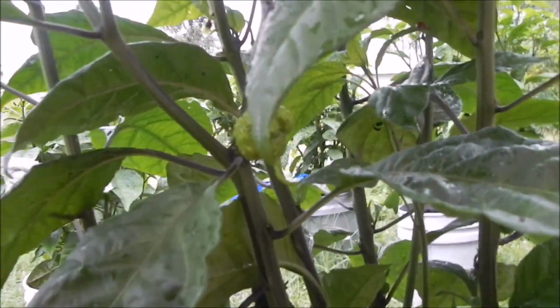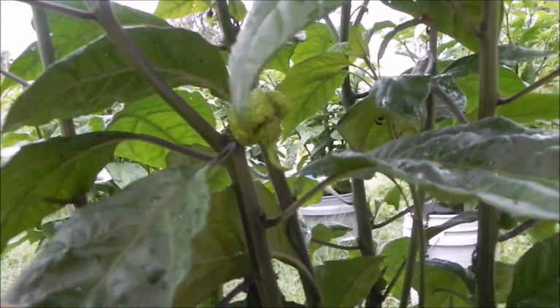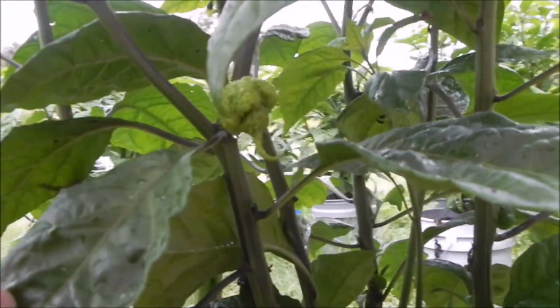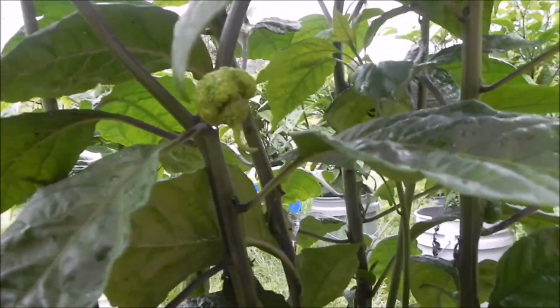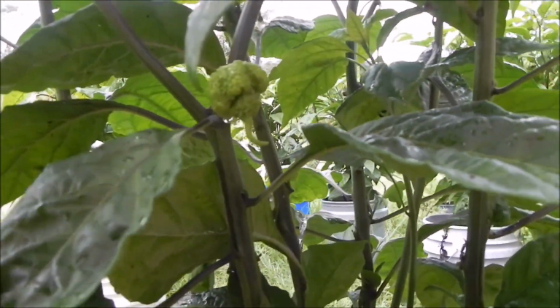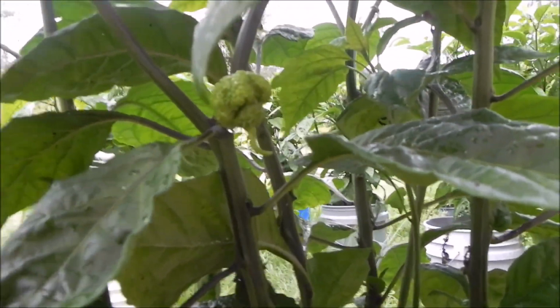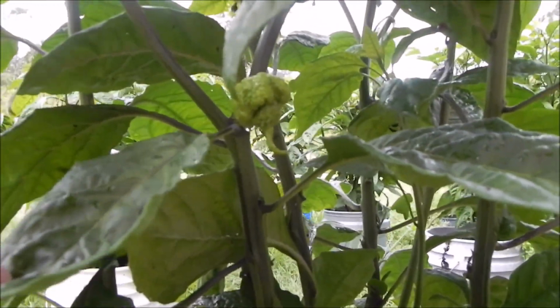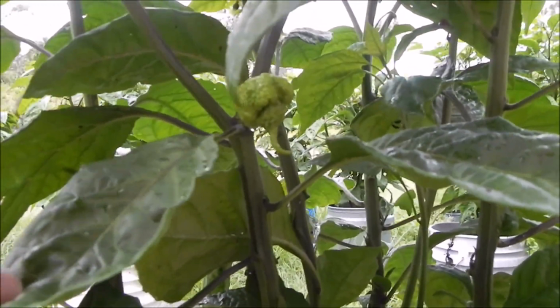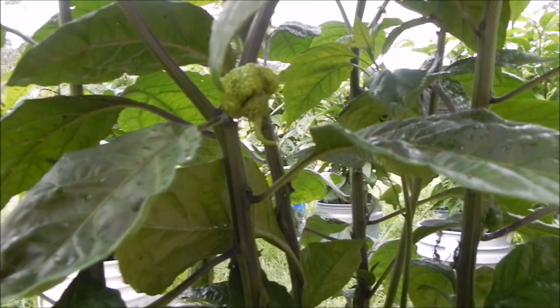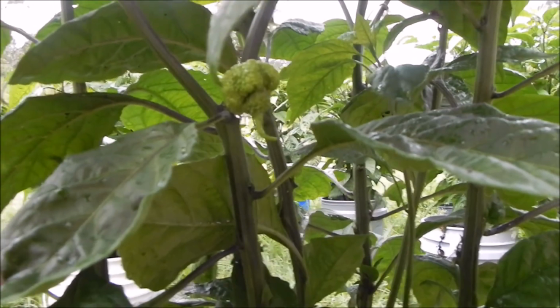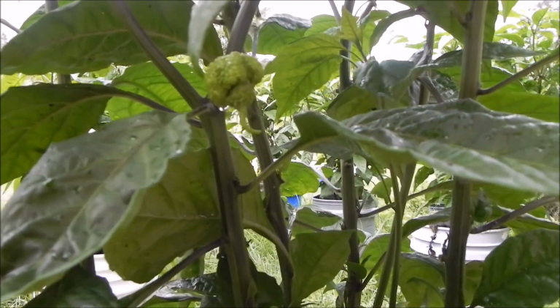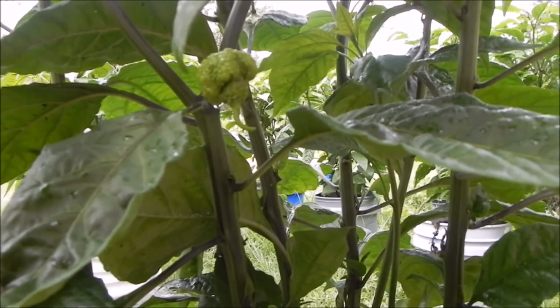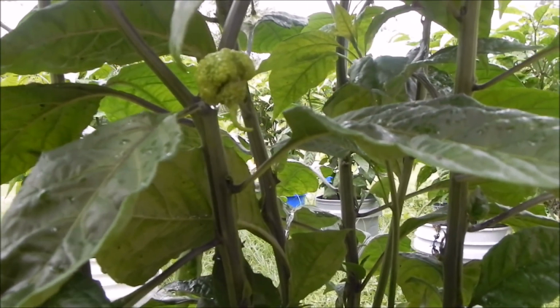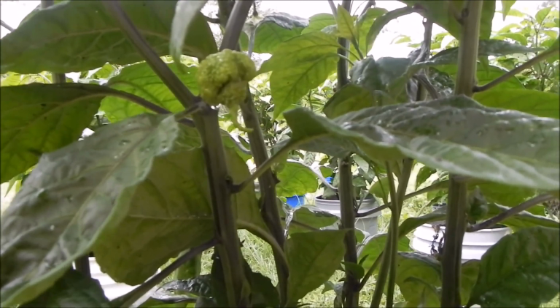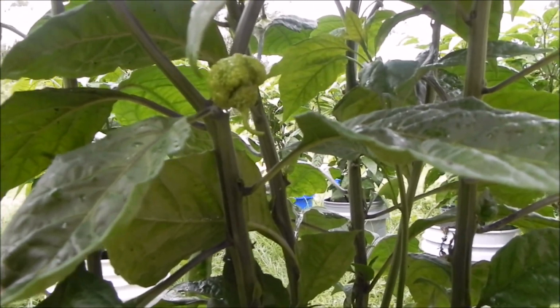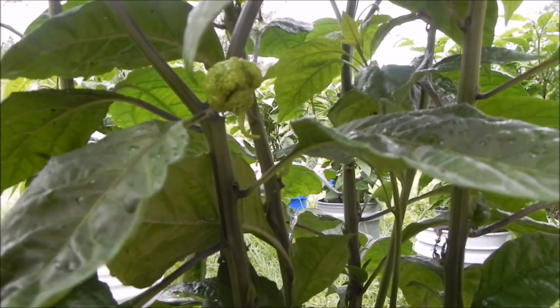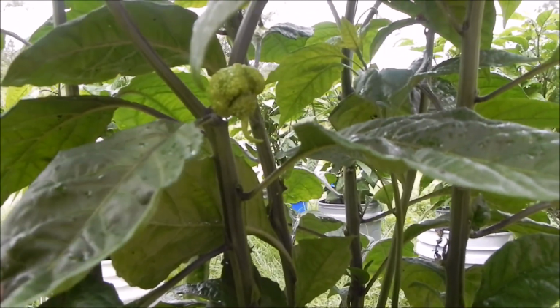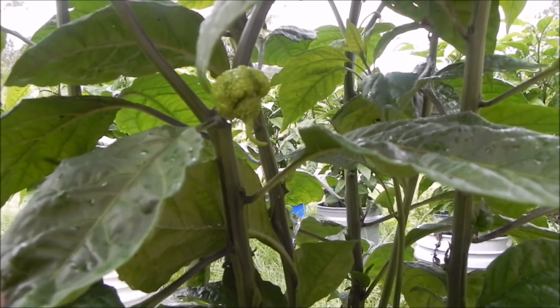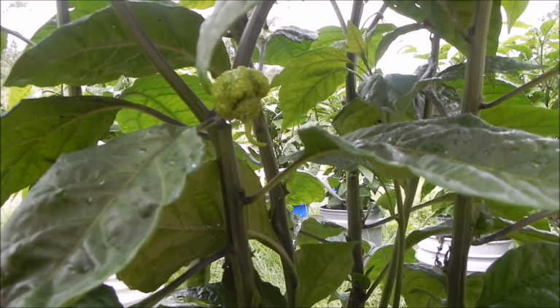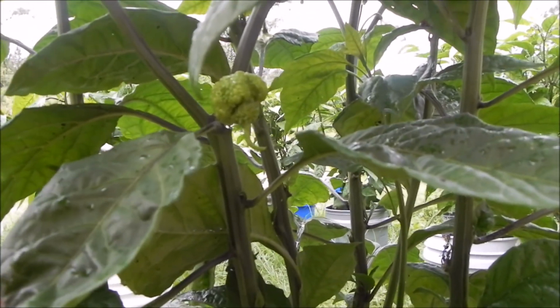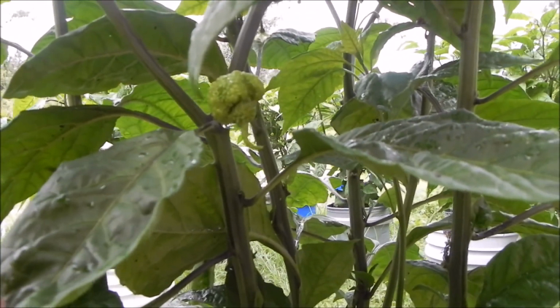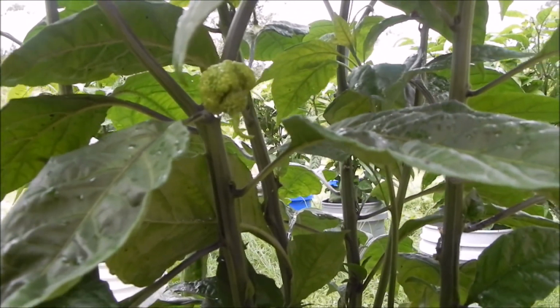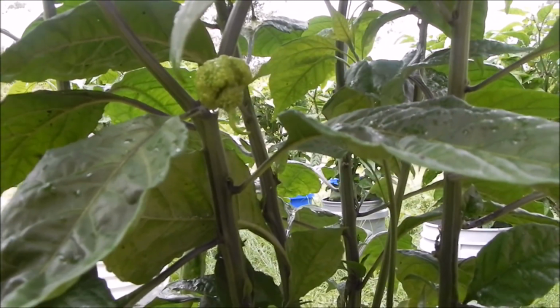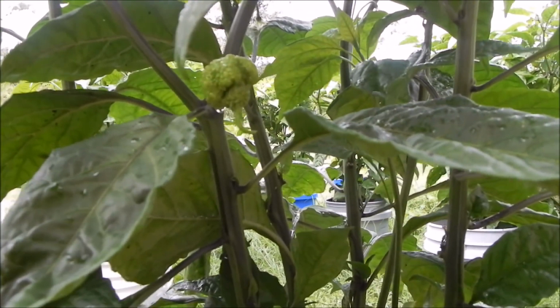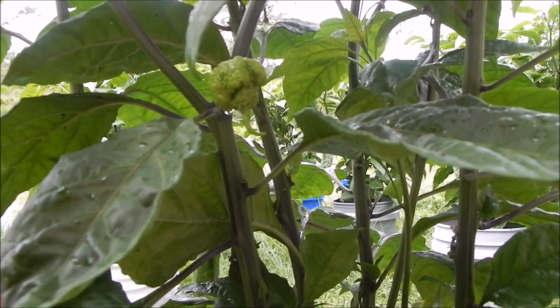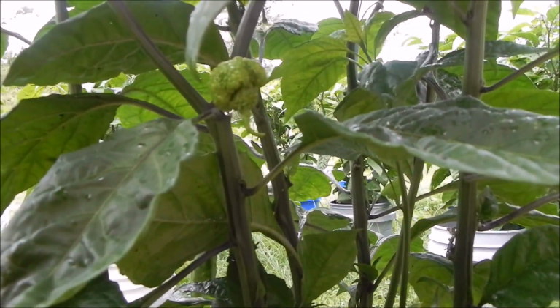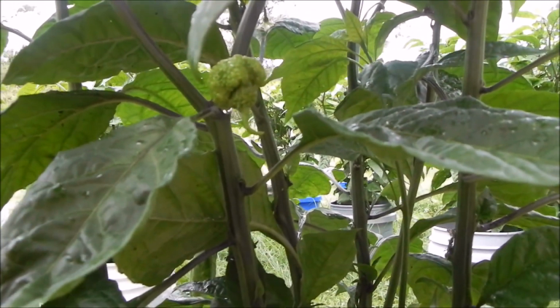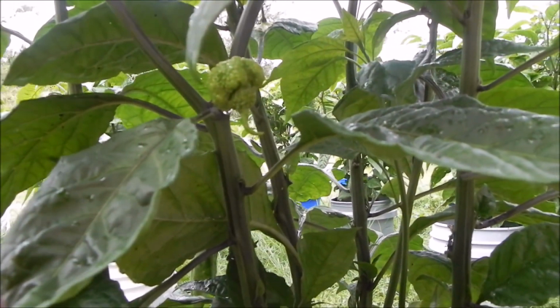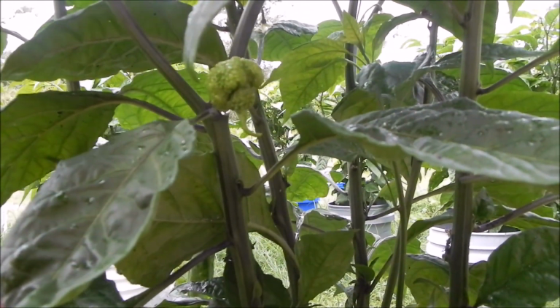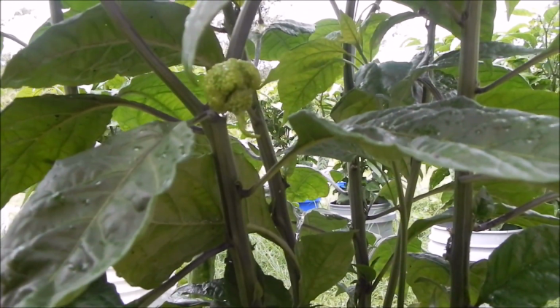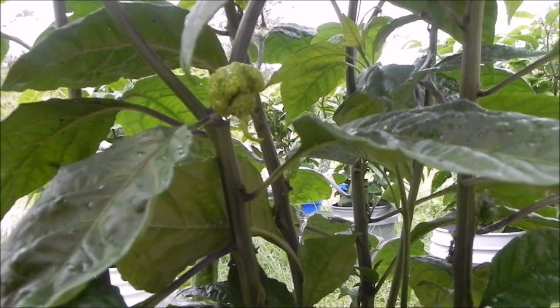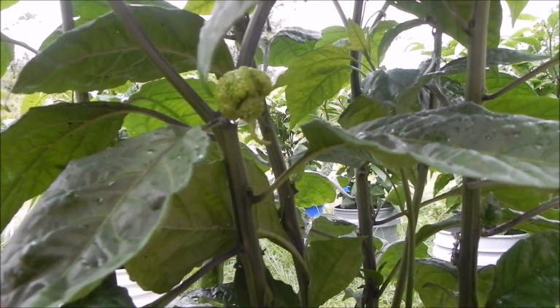But as you can see, most of the pods on these things are definitely Carolina Reapers.